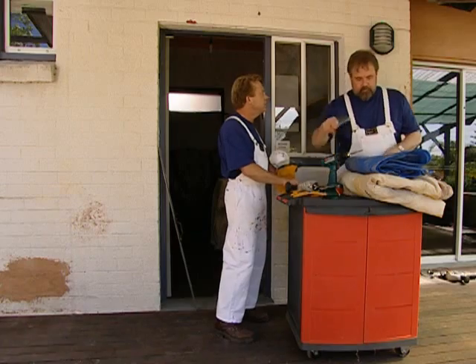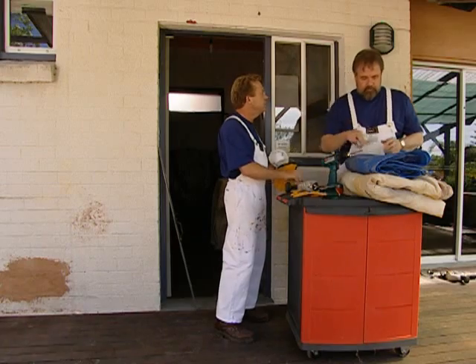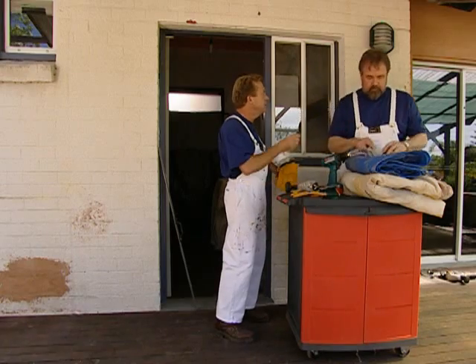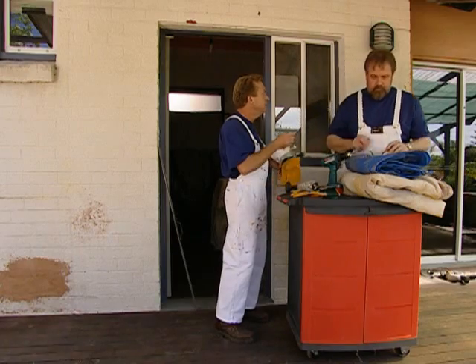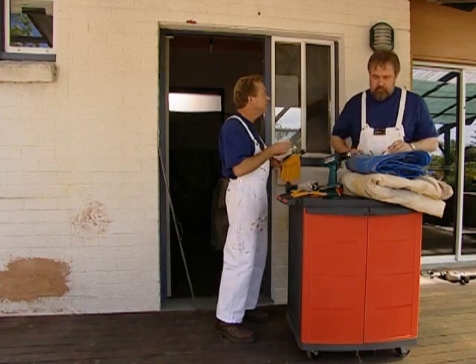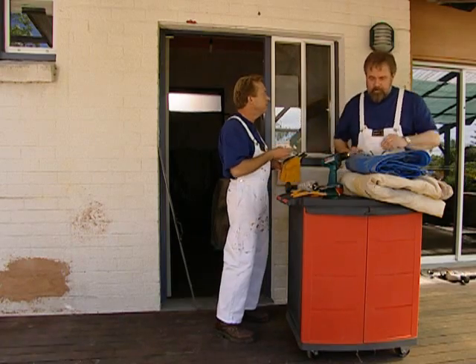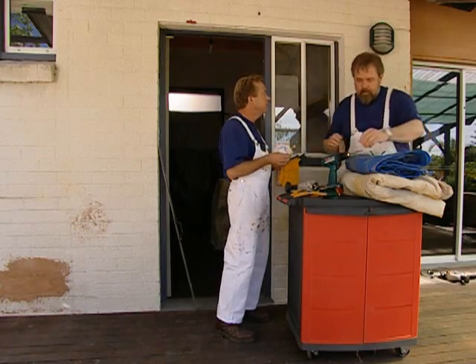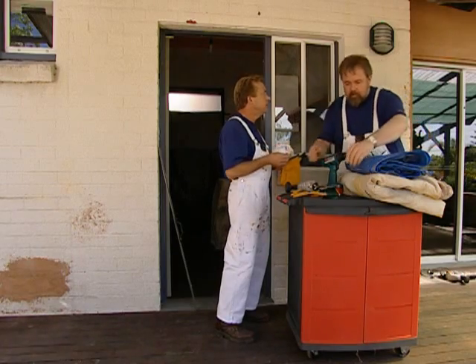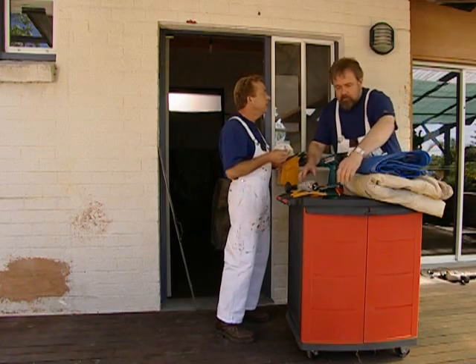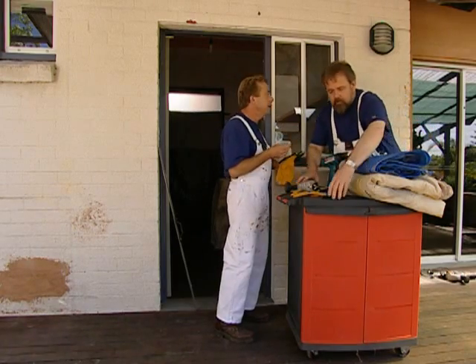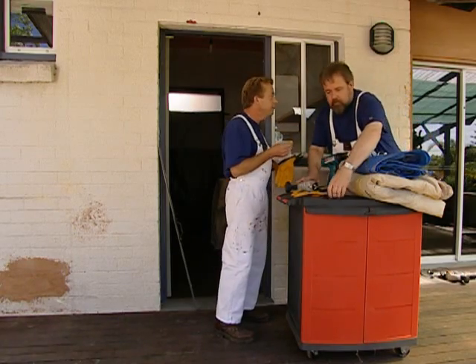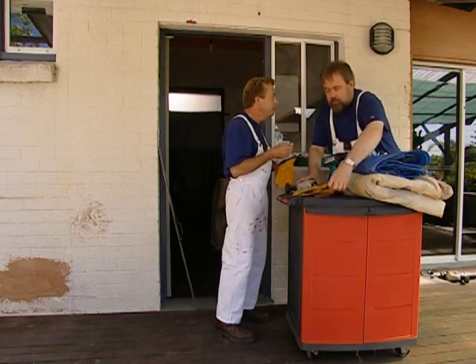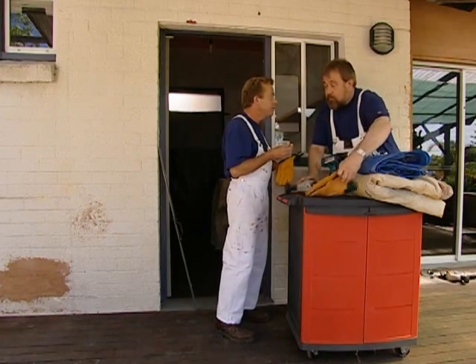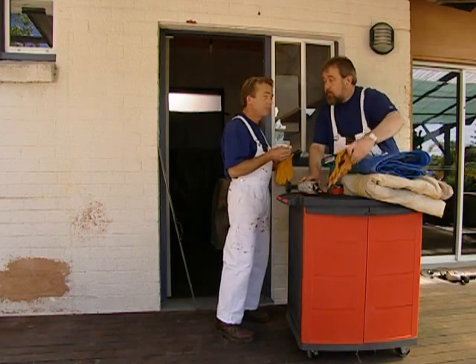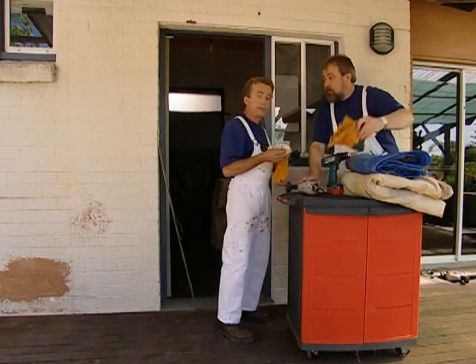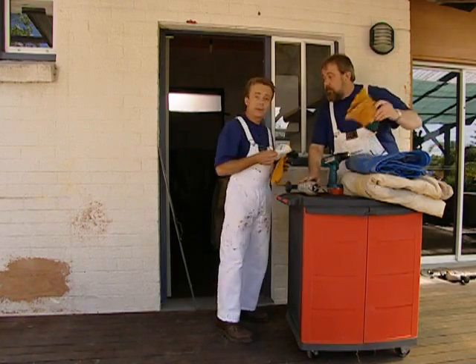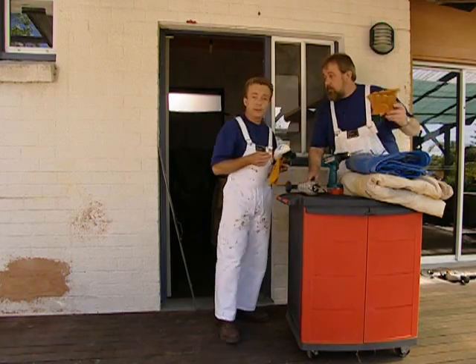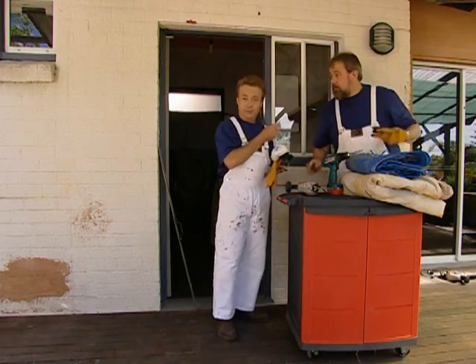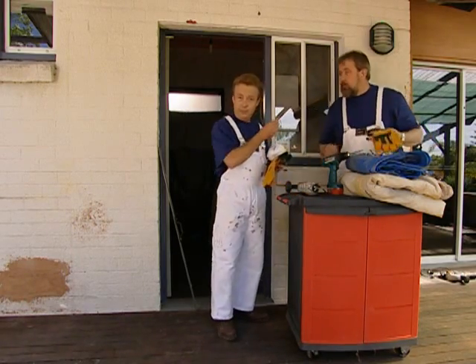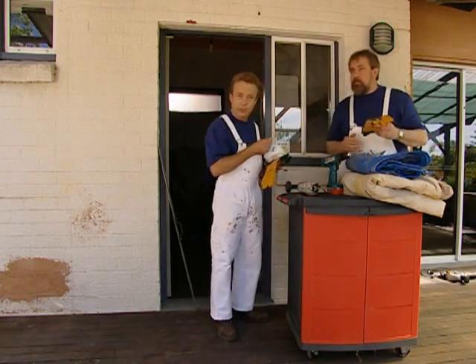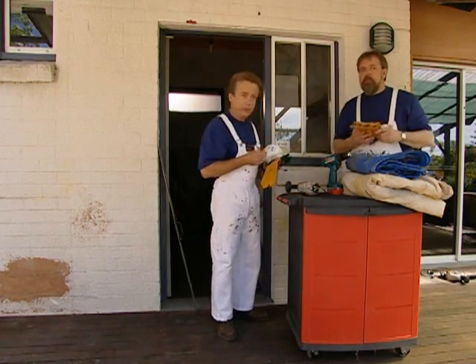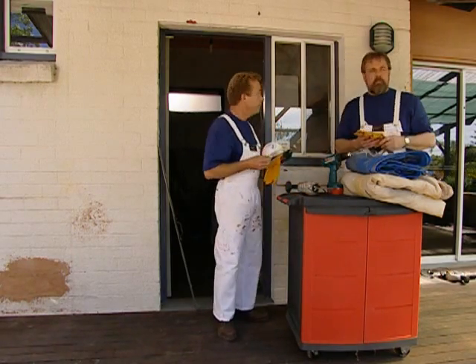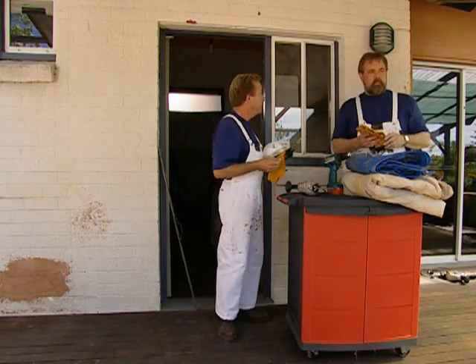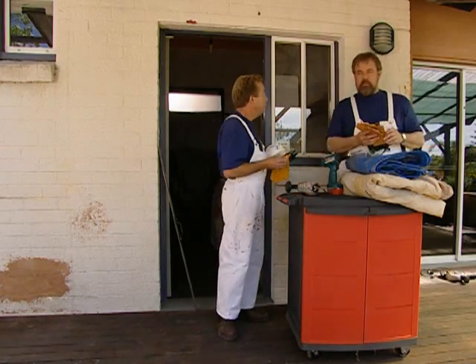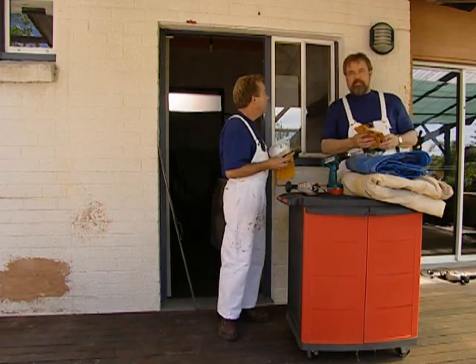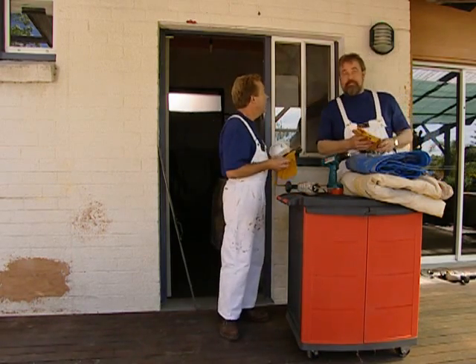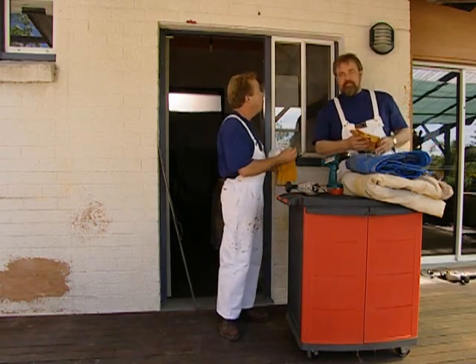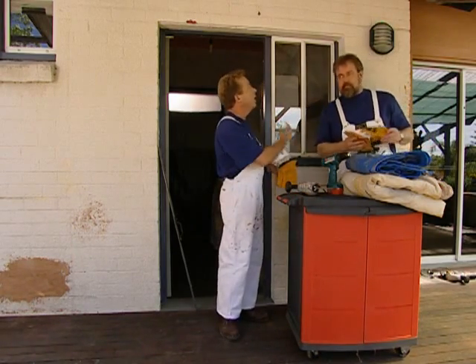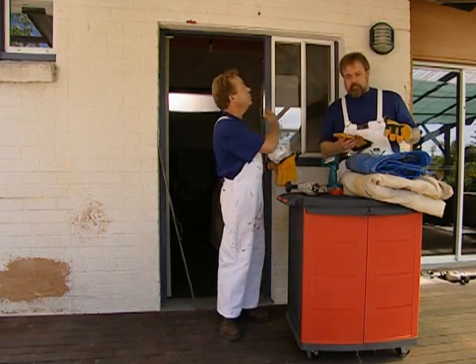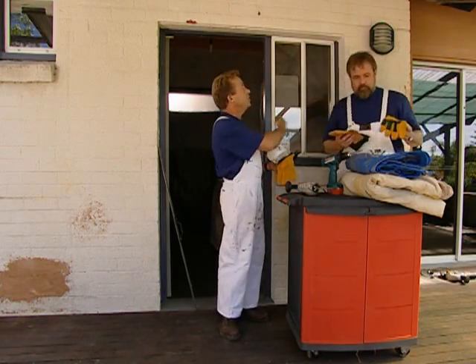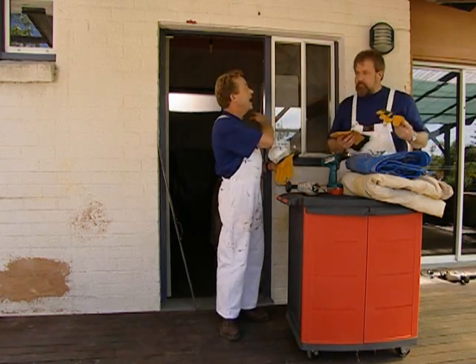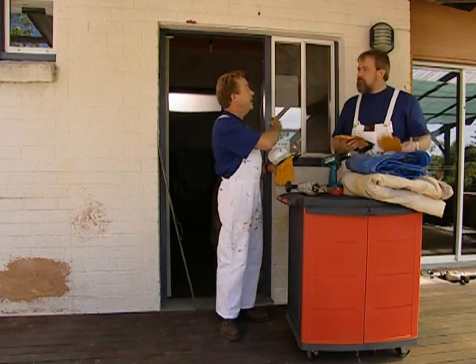You got those in, Dean? They work. Why don't you start?